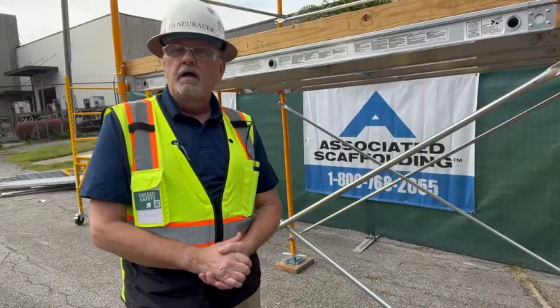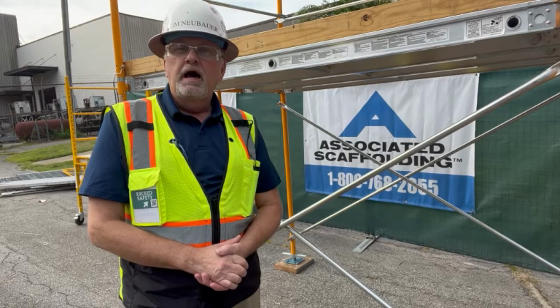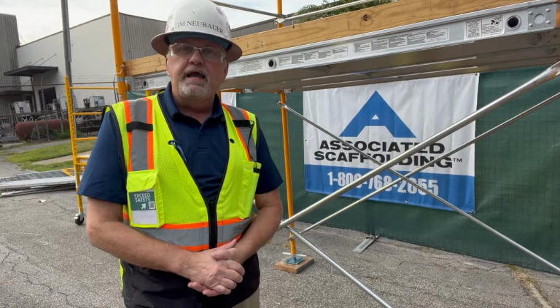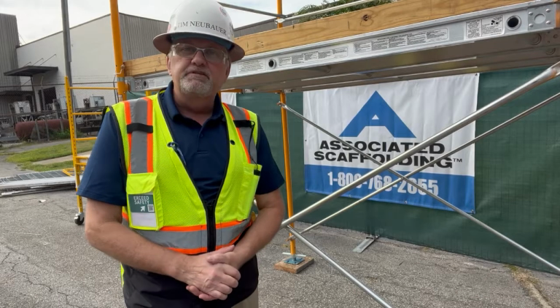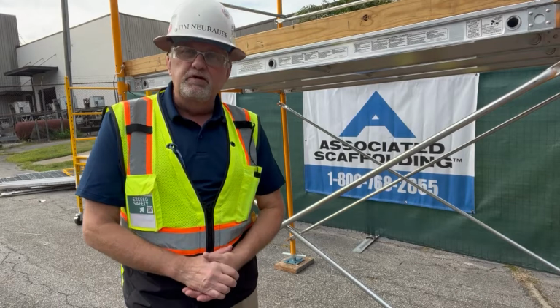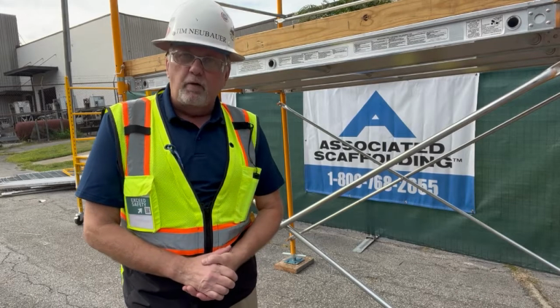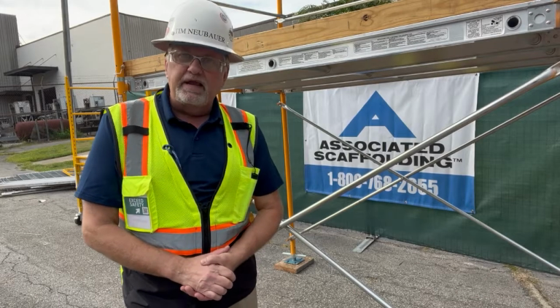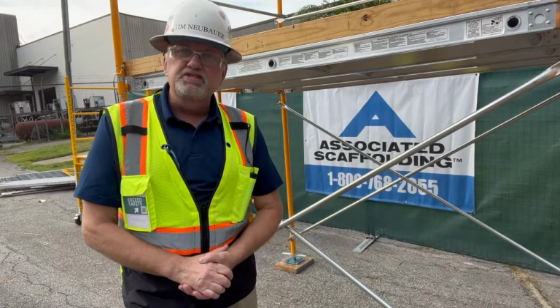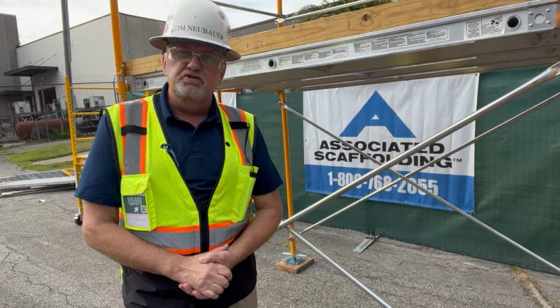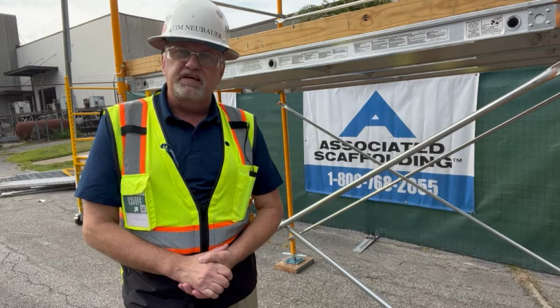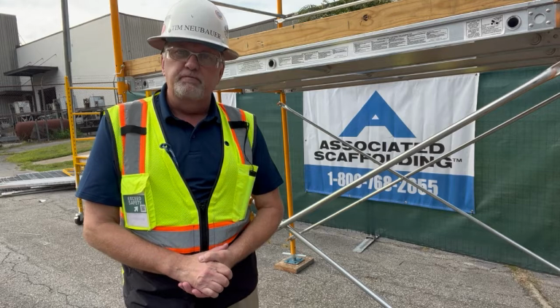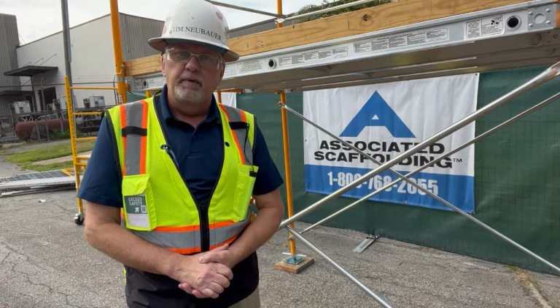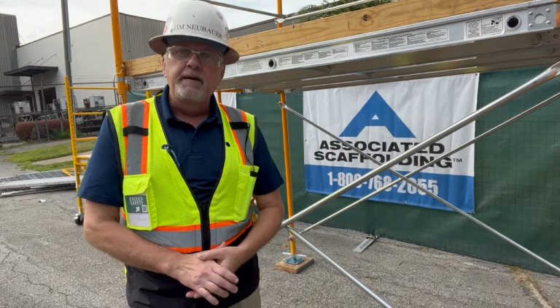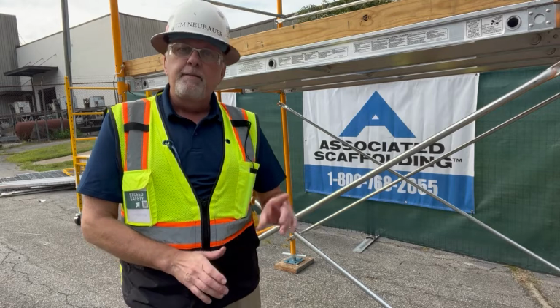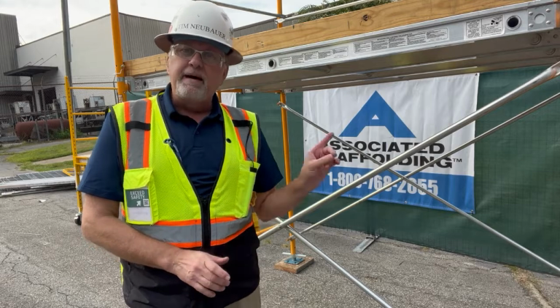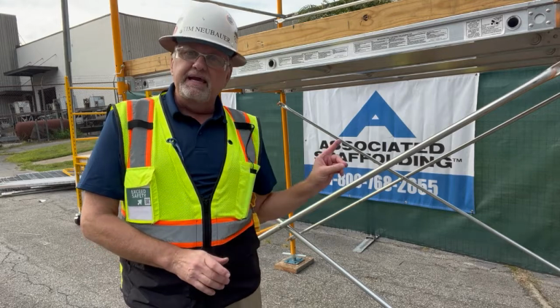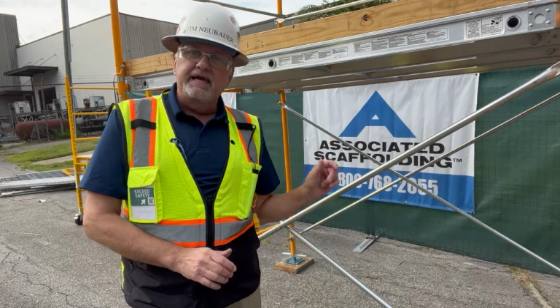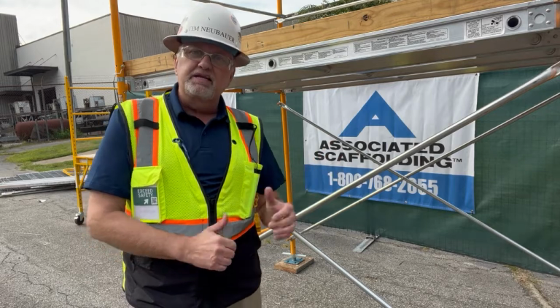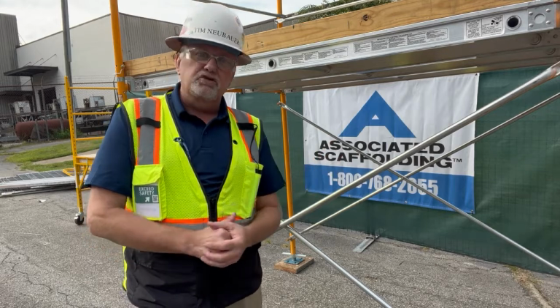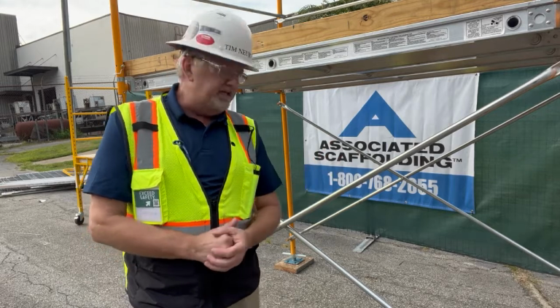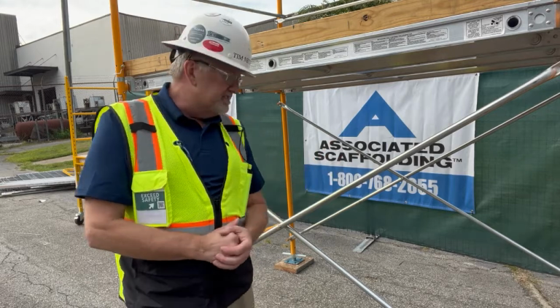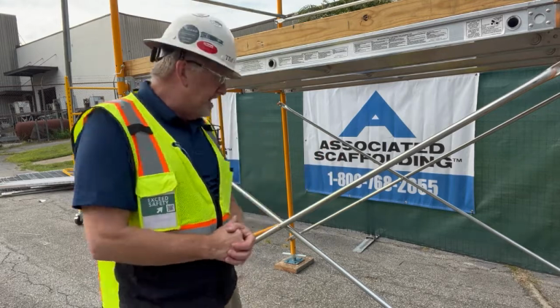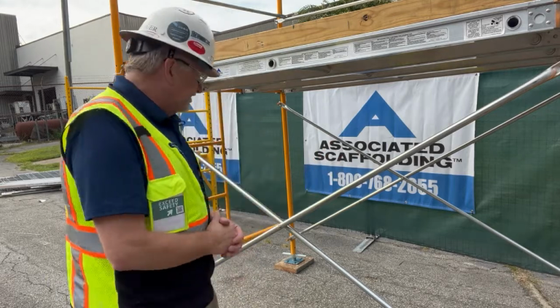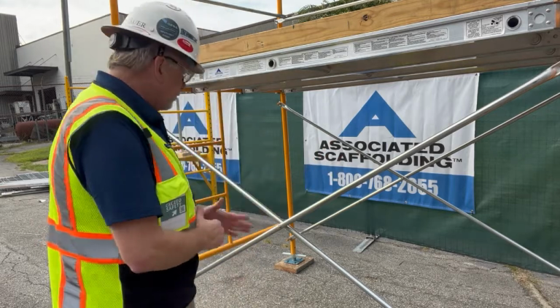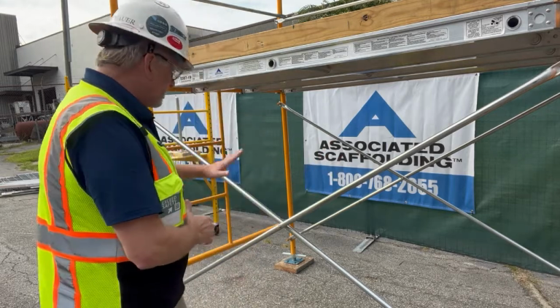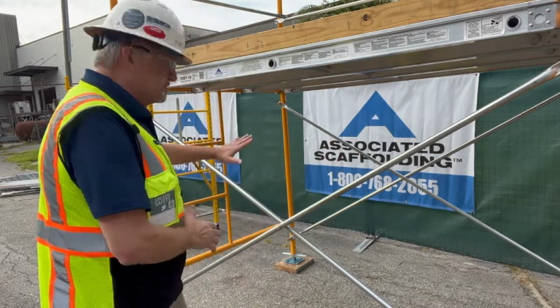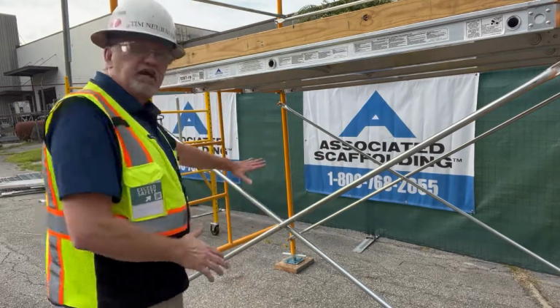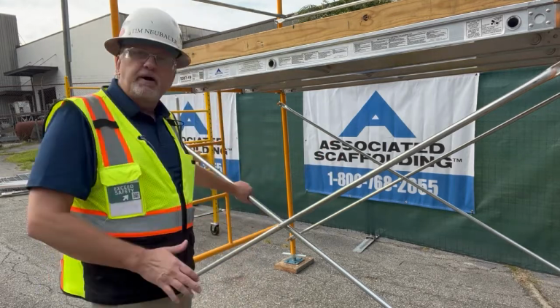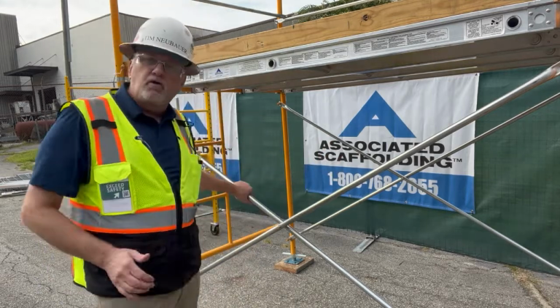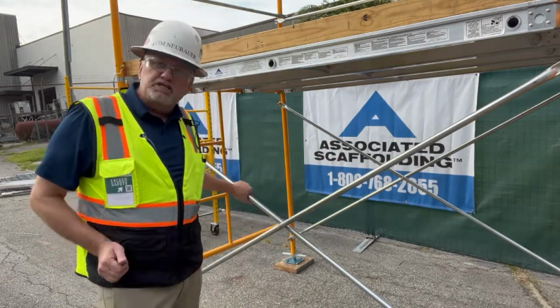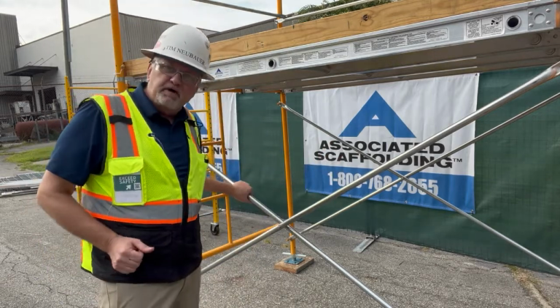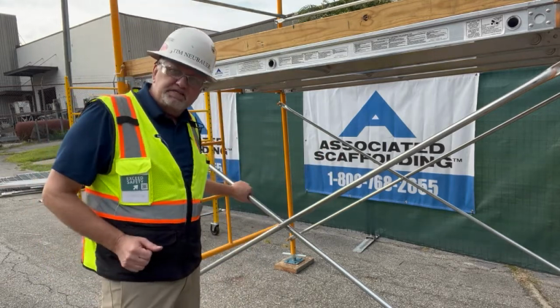Hi, I'm Tim Neubauer and this is your safety moment. Back again at Associated Scaffolding, where we're going to be talking about cross bracing.